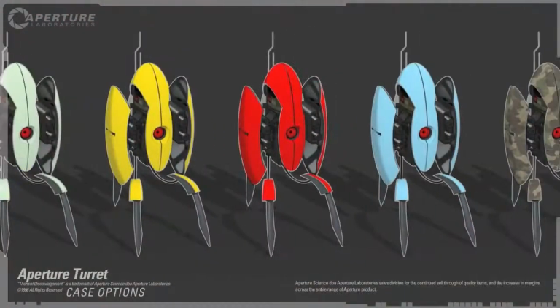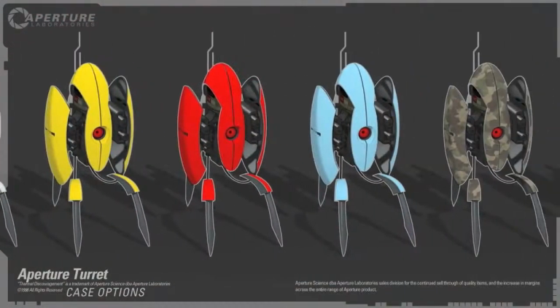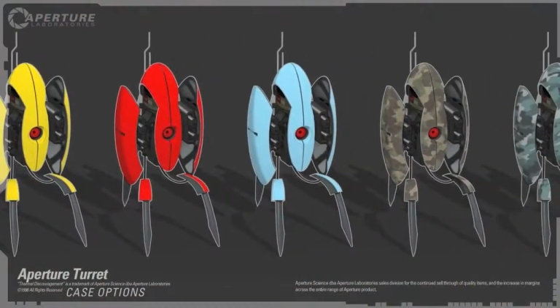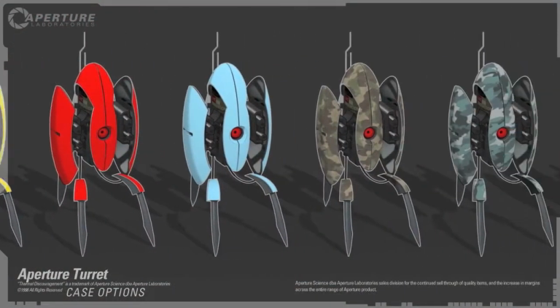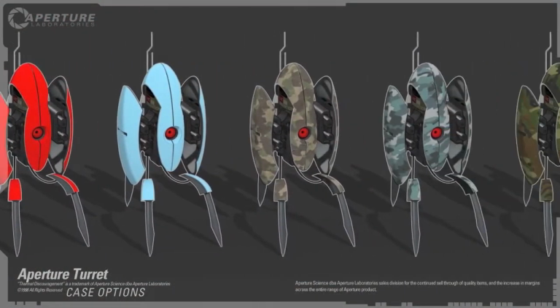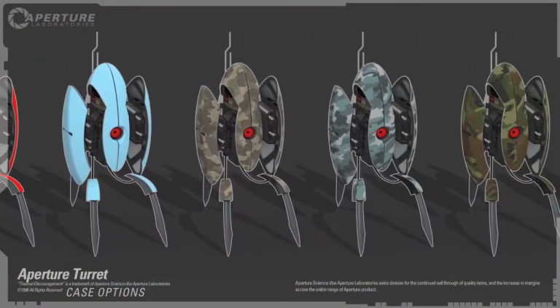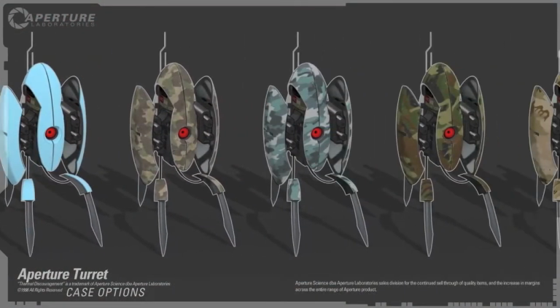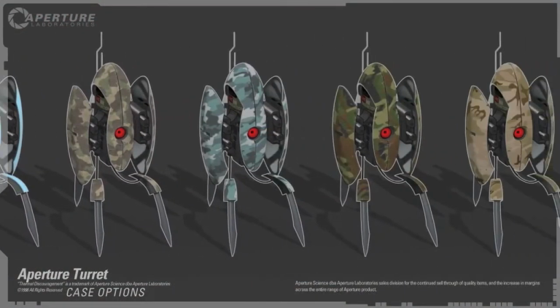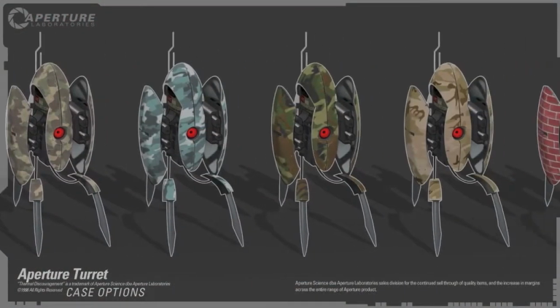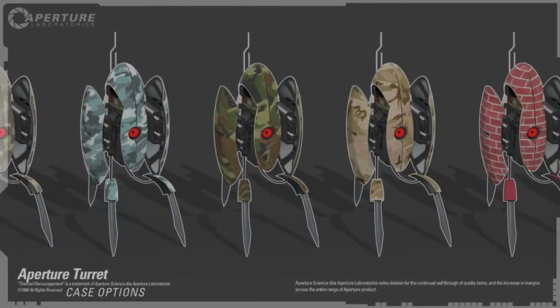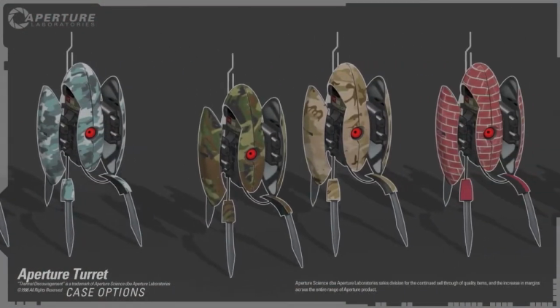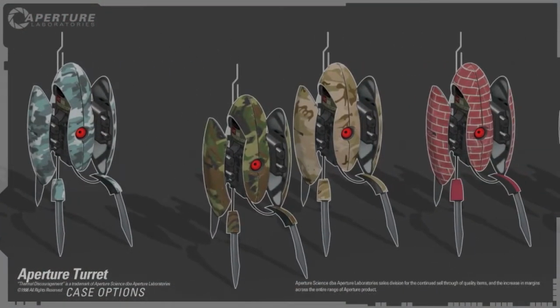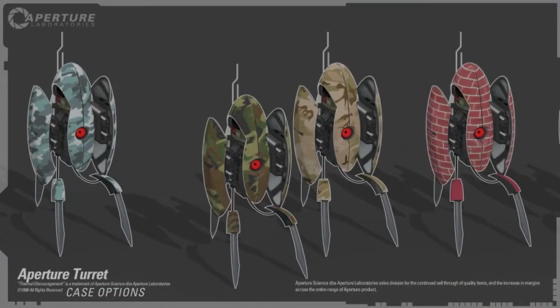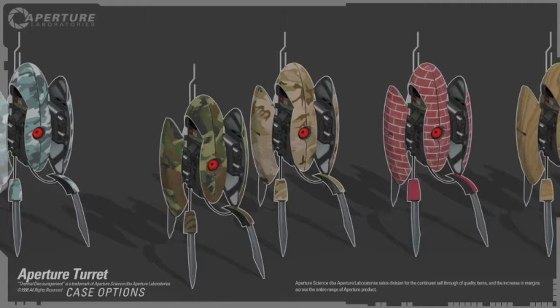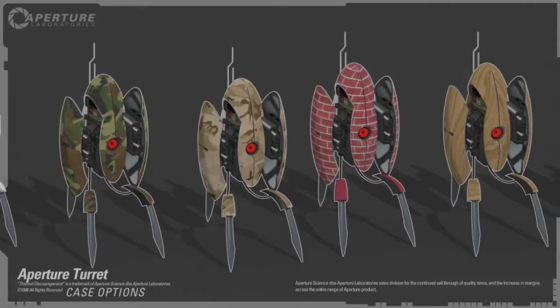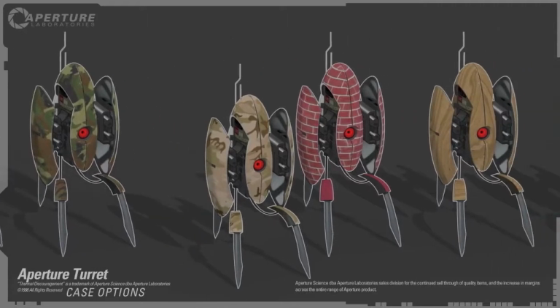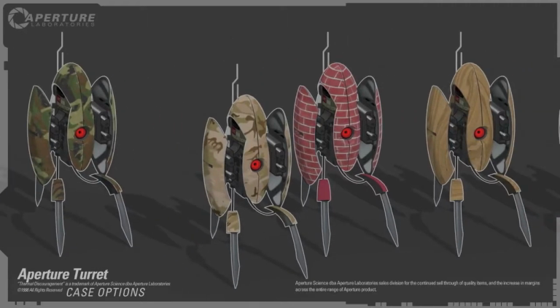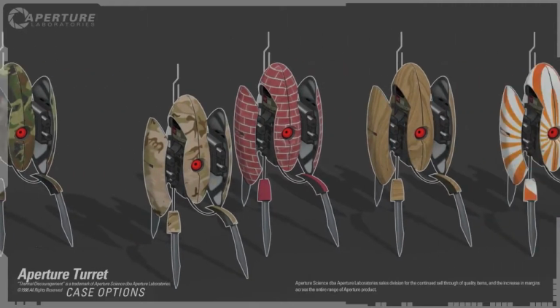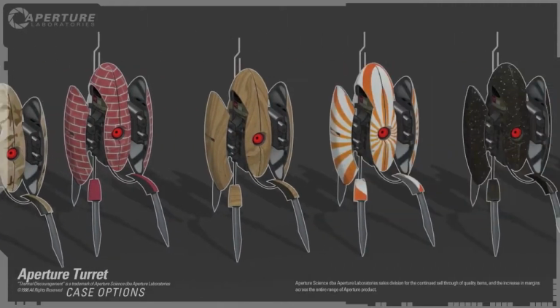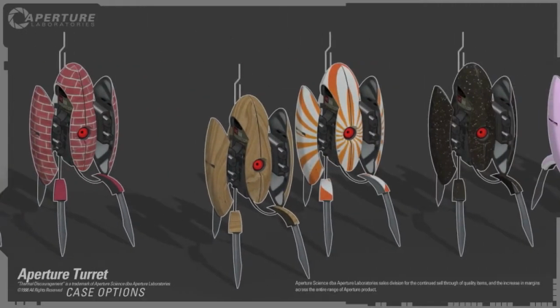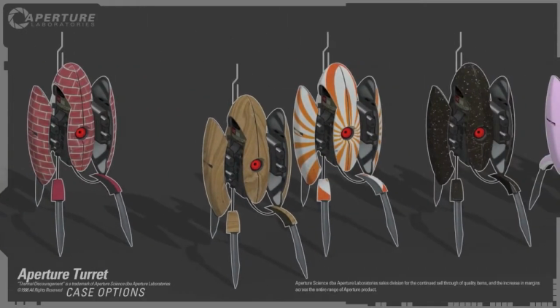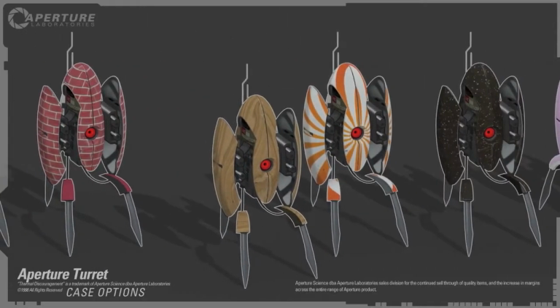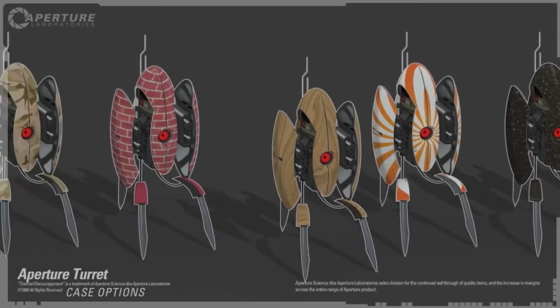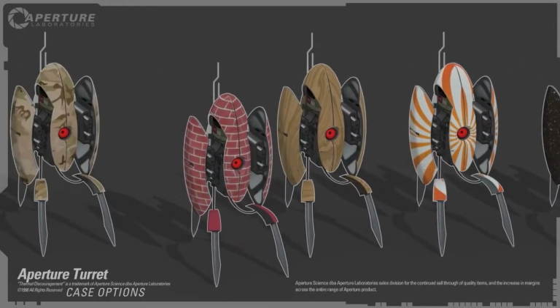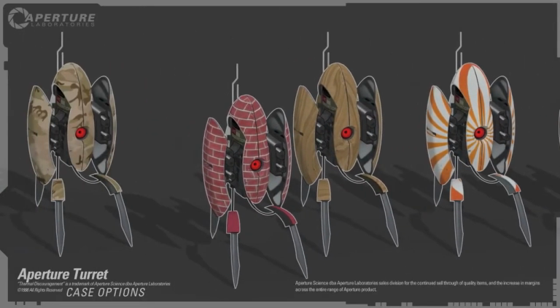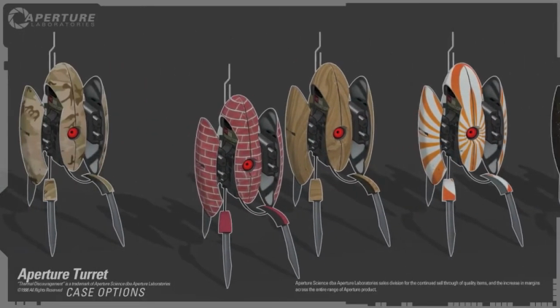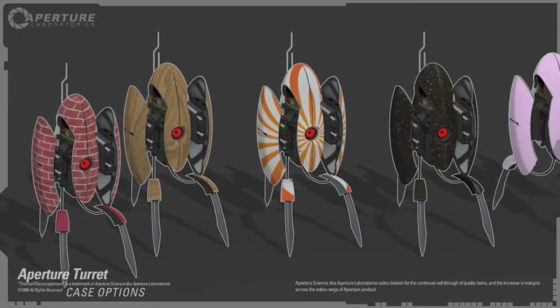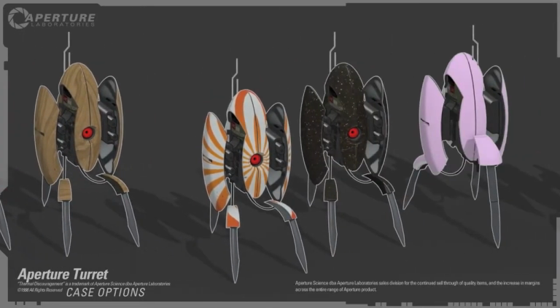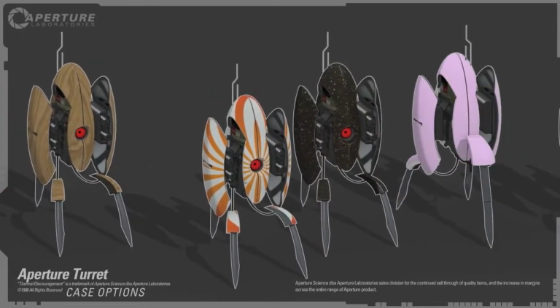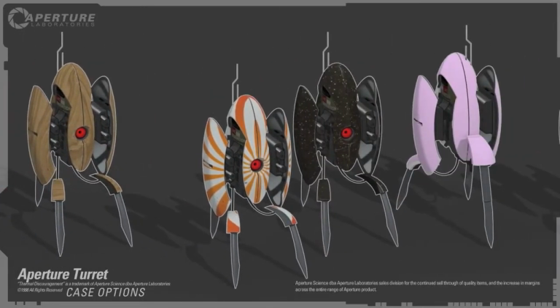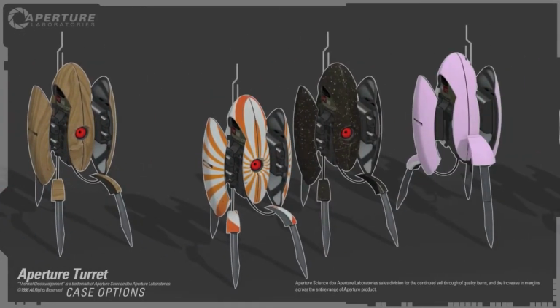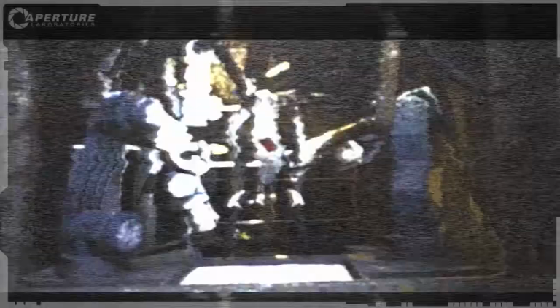They come in hundreds of designer colors including forest, desert, table, evening at the improv. What idiot picked people?